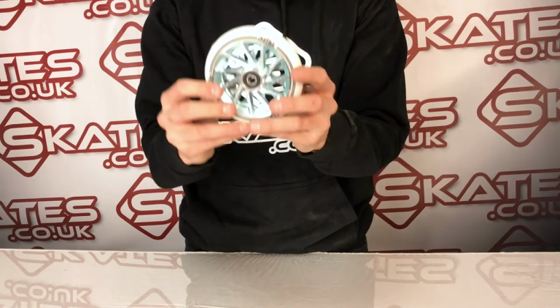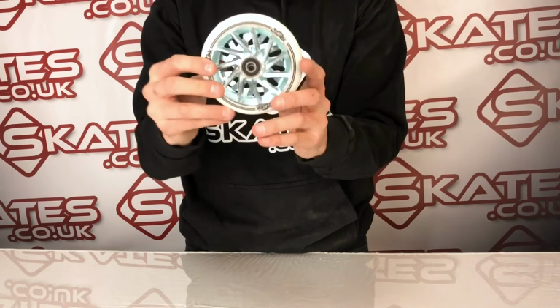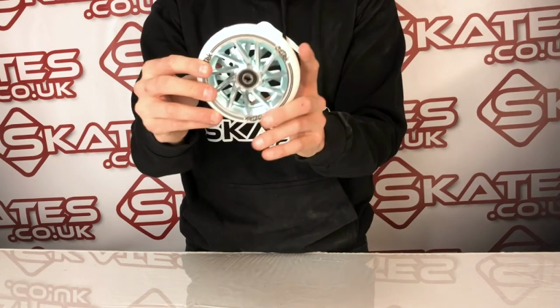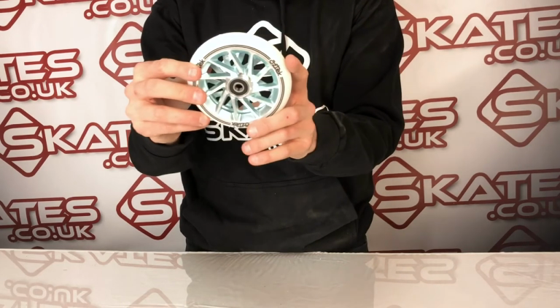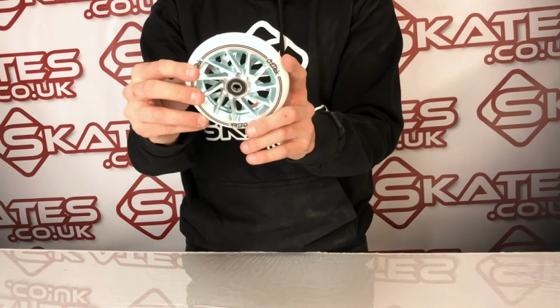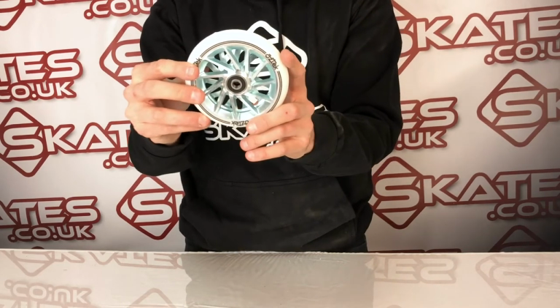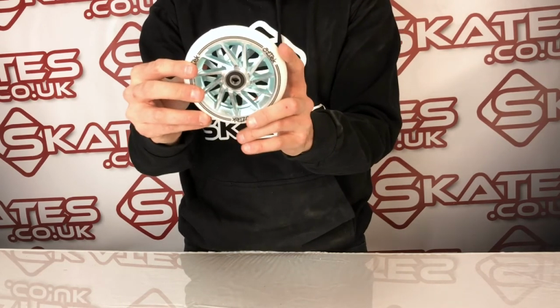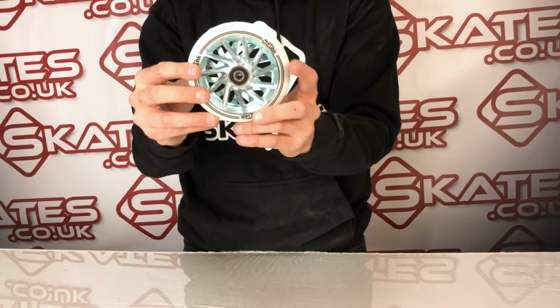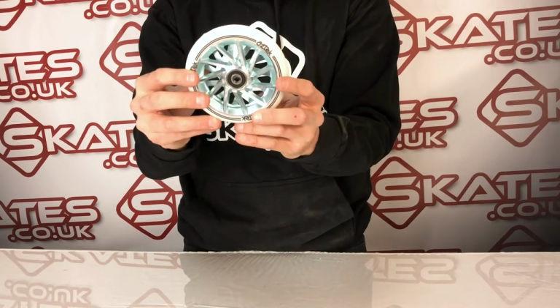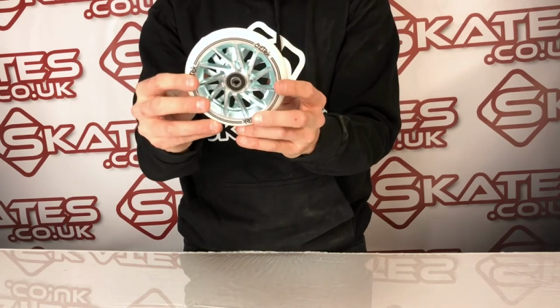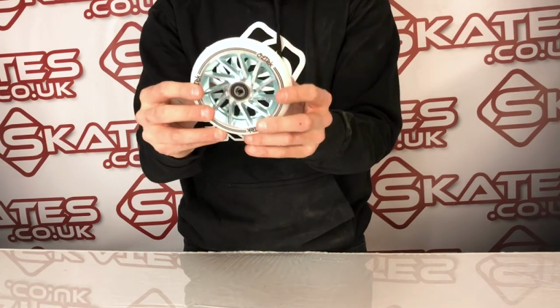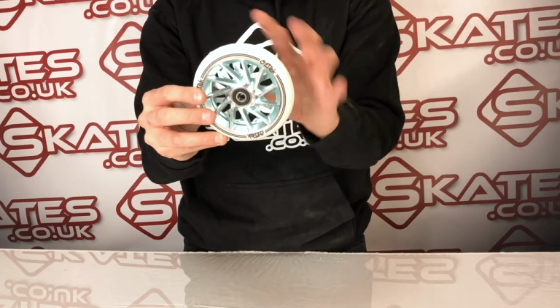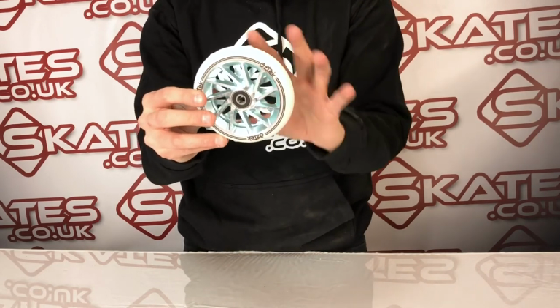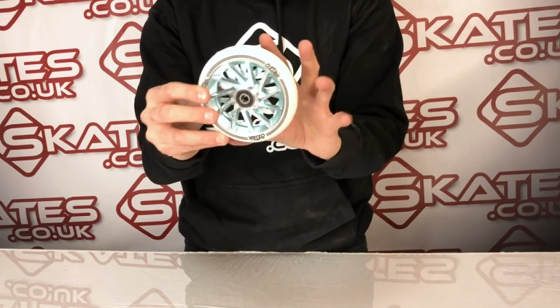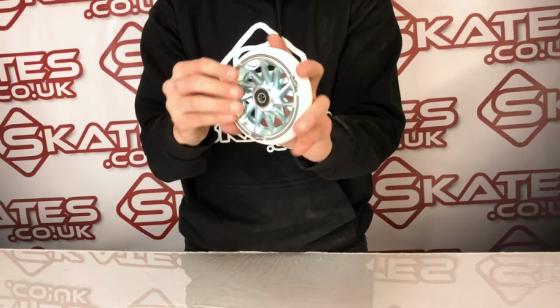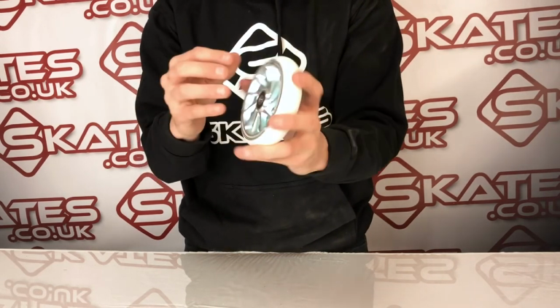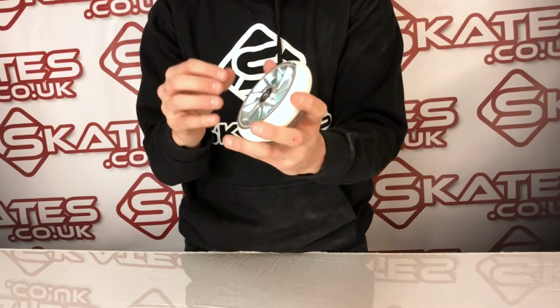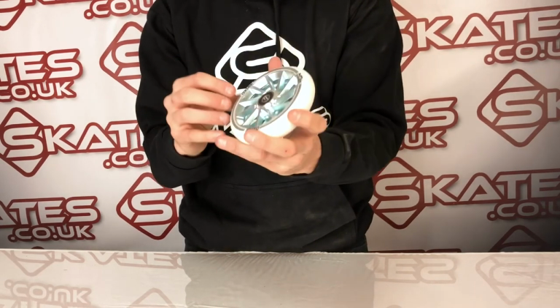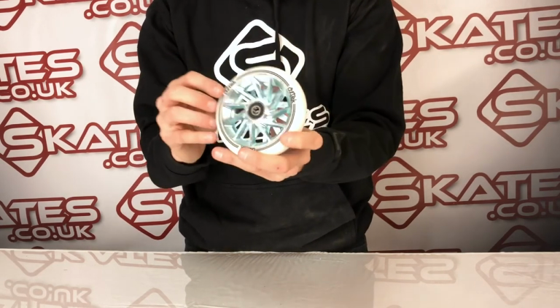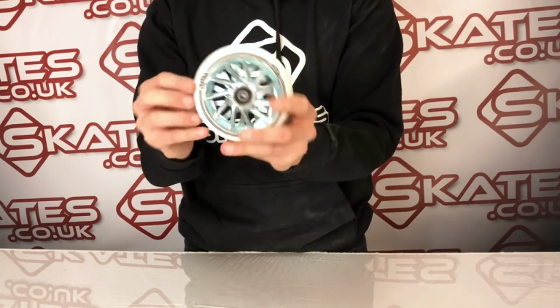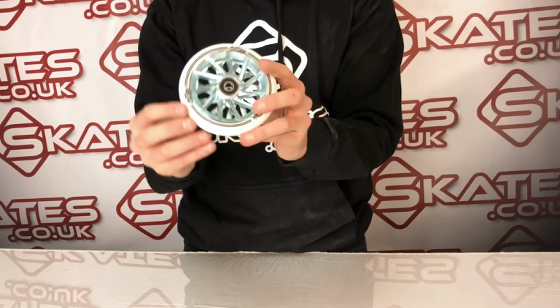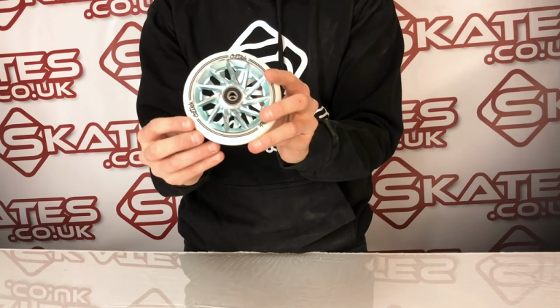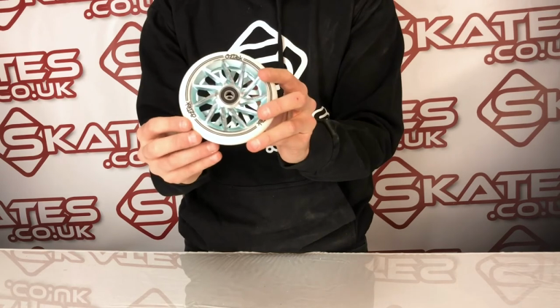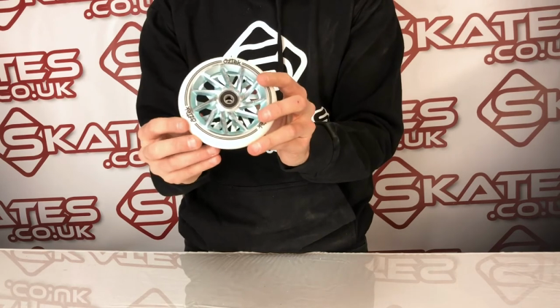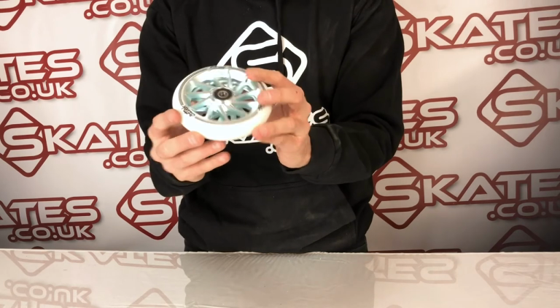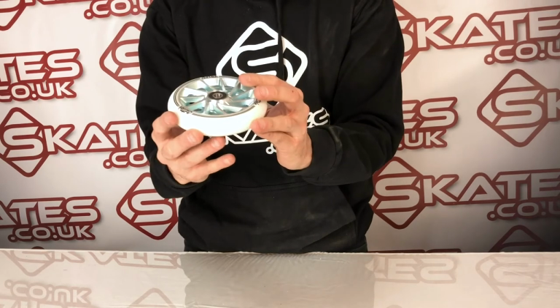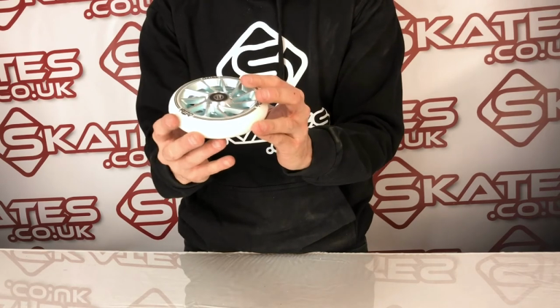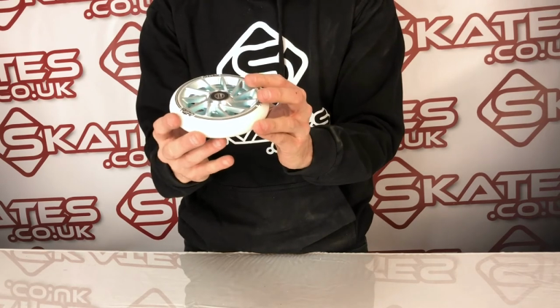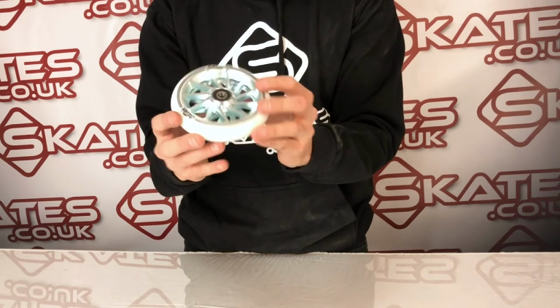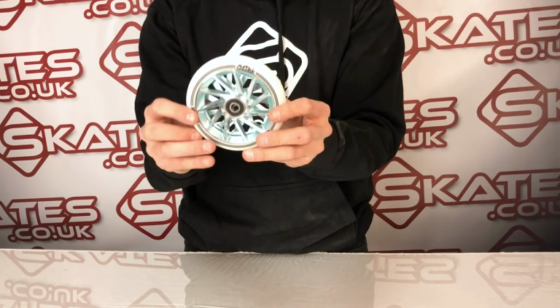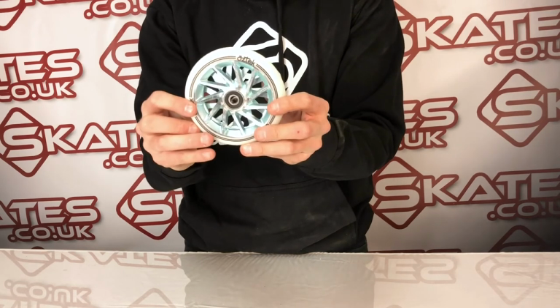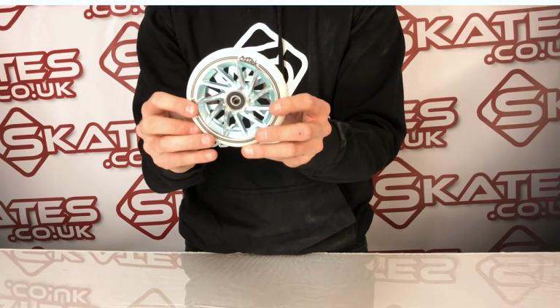You can definitely customise this. There's nothing really out there in the market with this kind of style of wheel, so definitely would recommend this. Worth checking out.